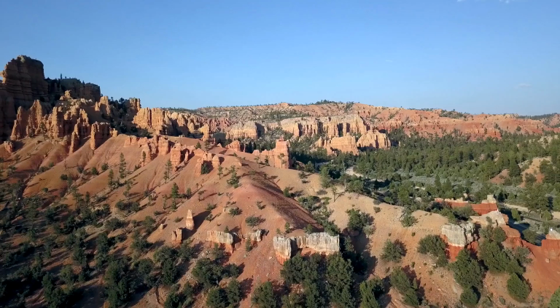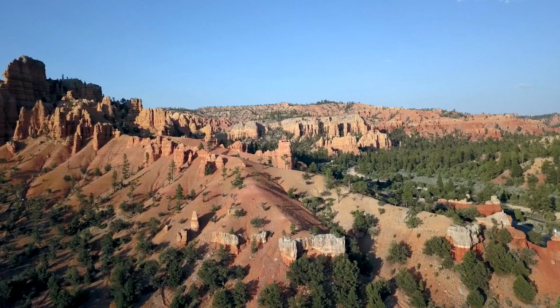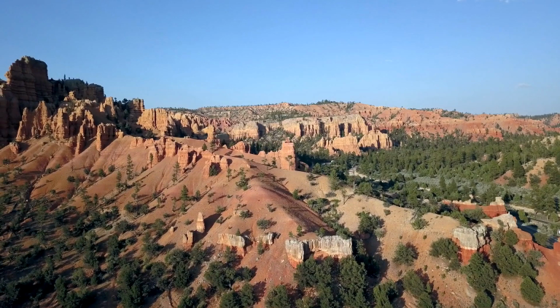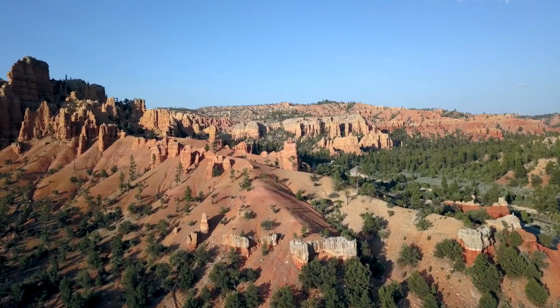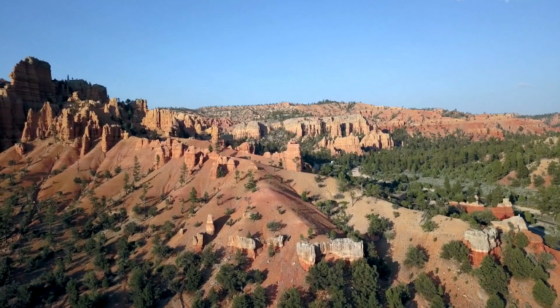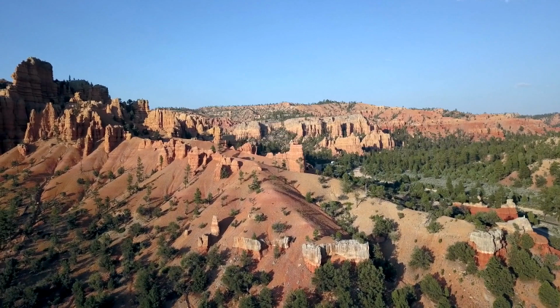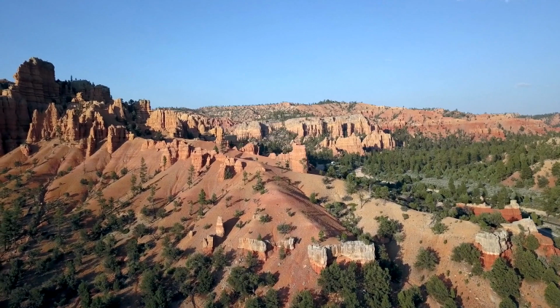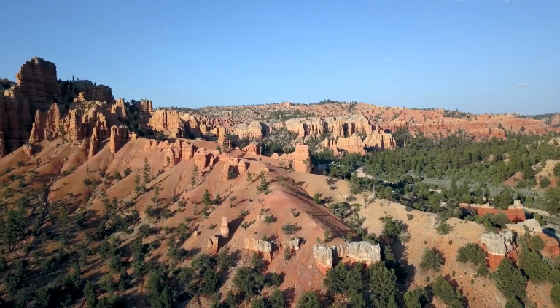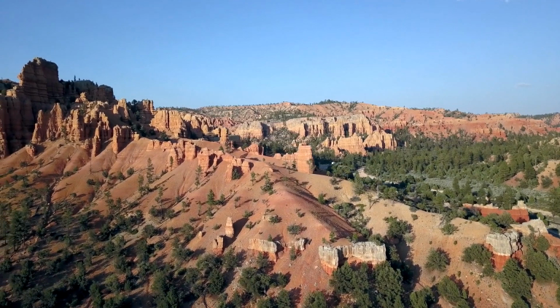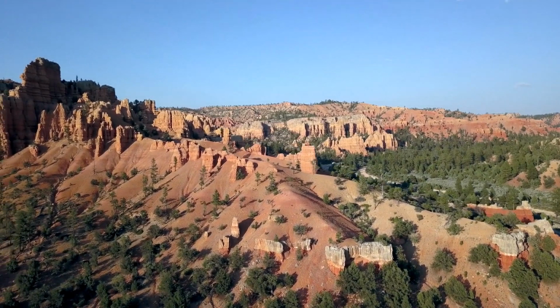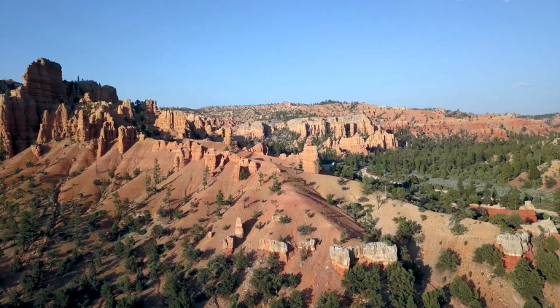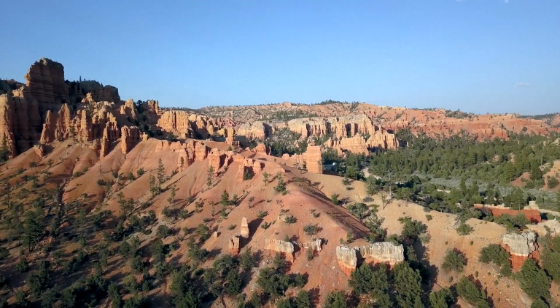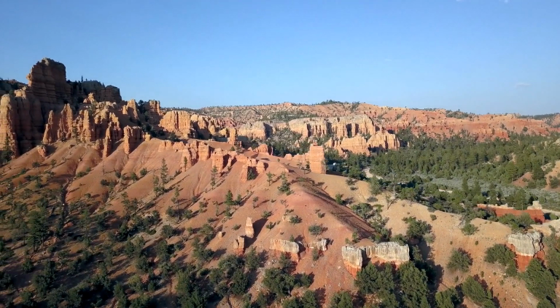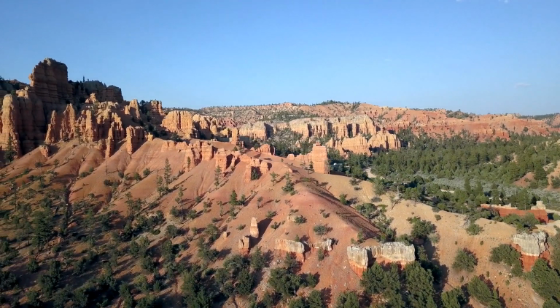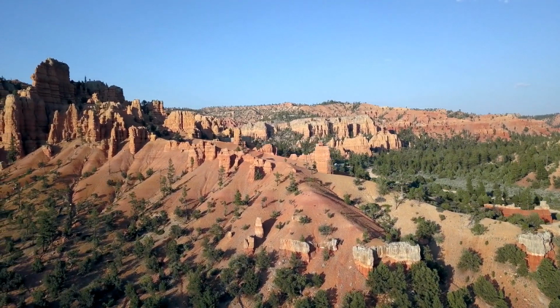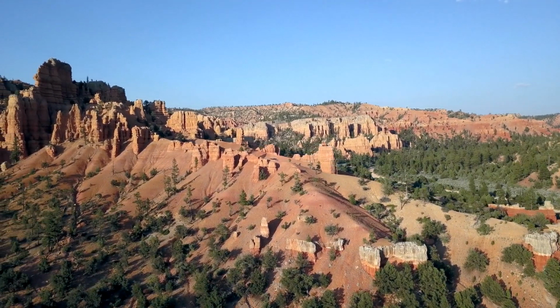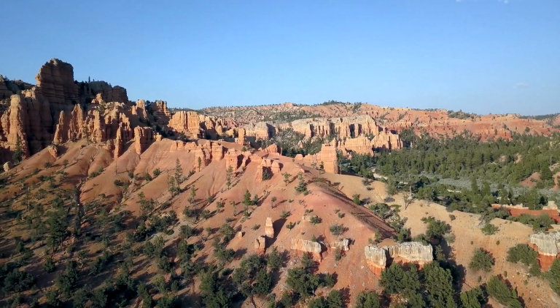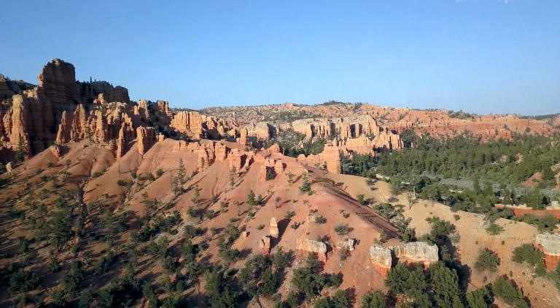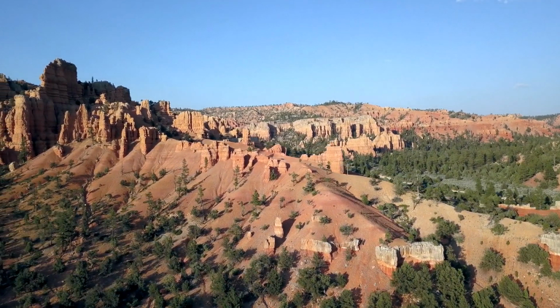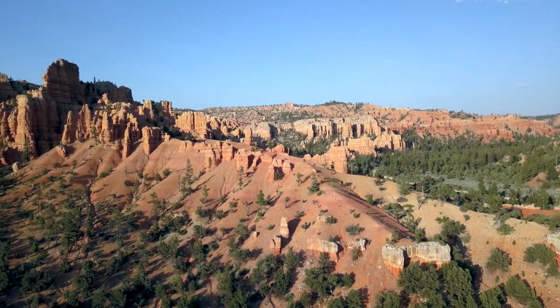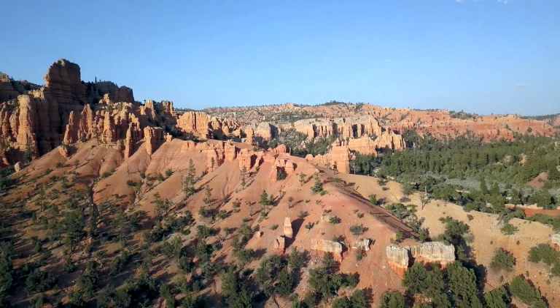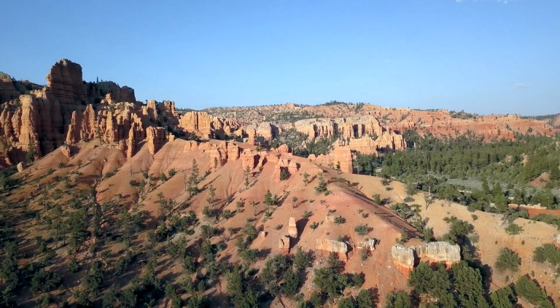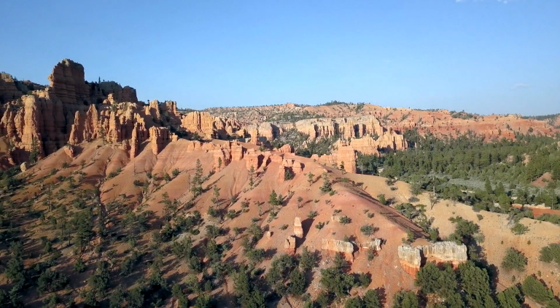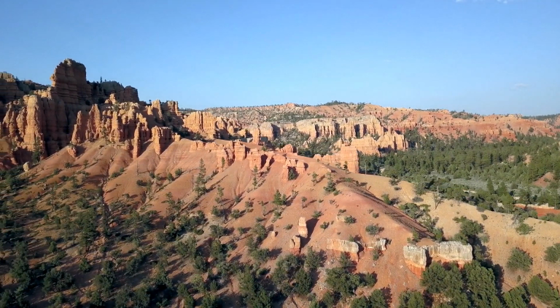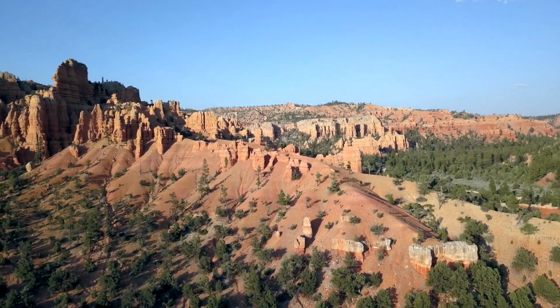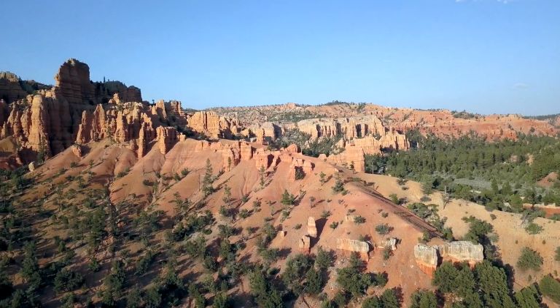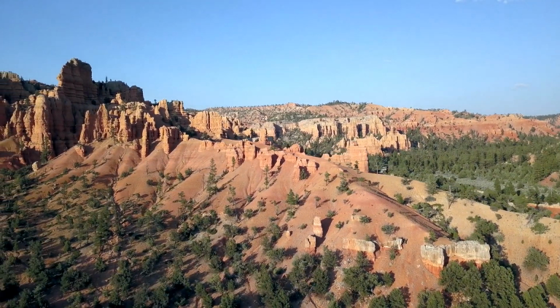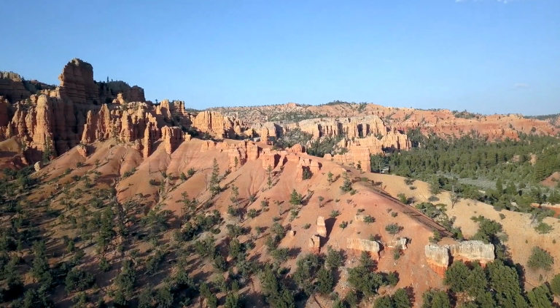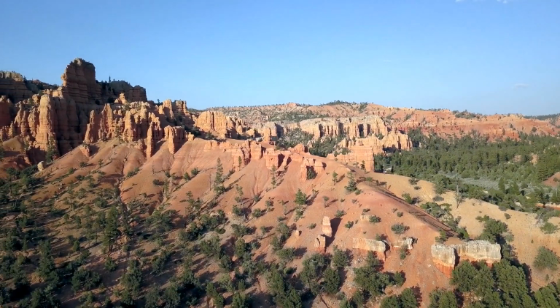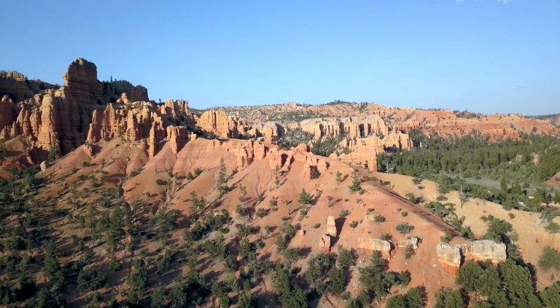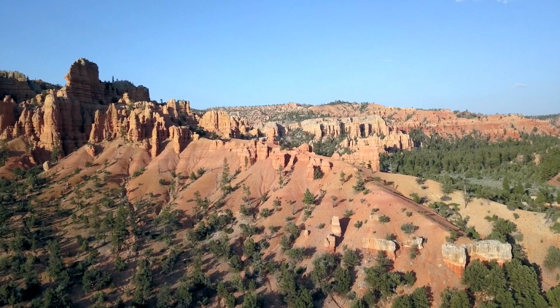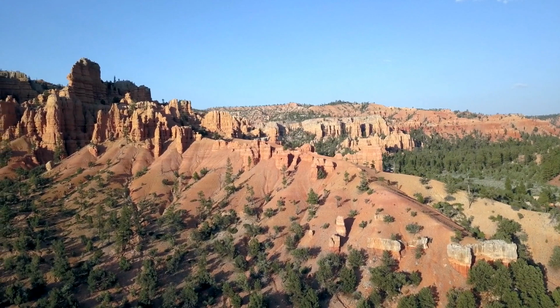Hello, I'm Dr. Six, your resident observer from the sixth dimension. Today, I have some interesting news to share with you.